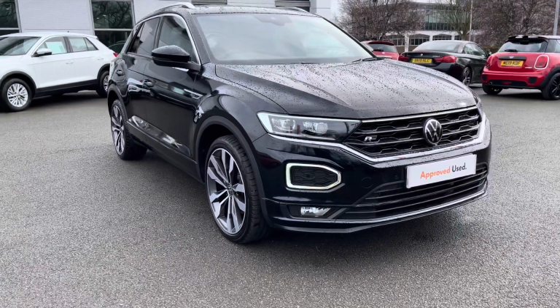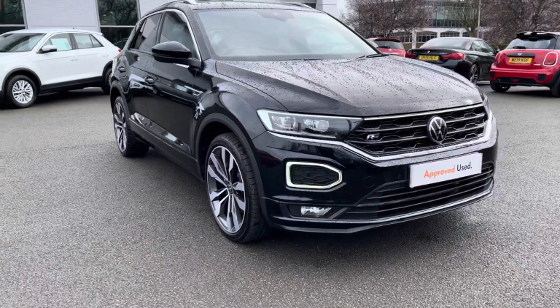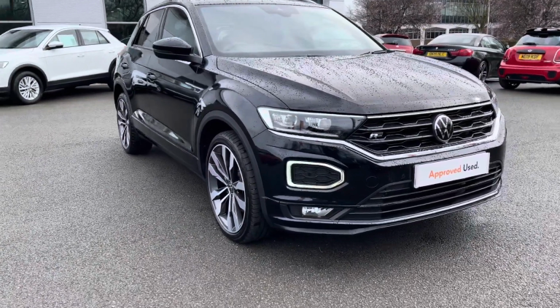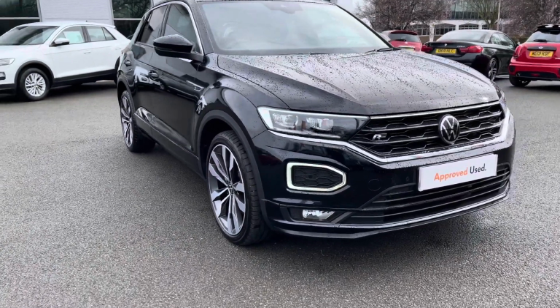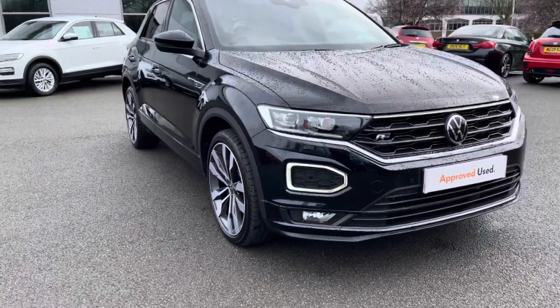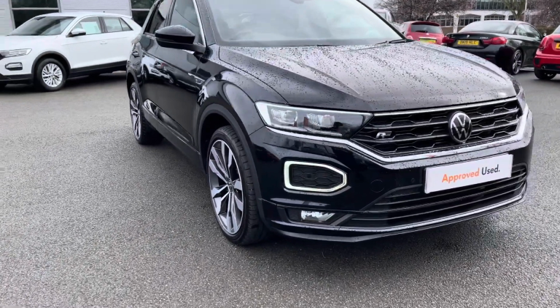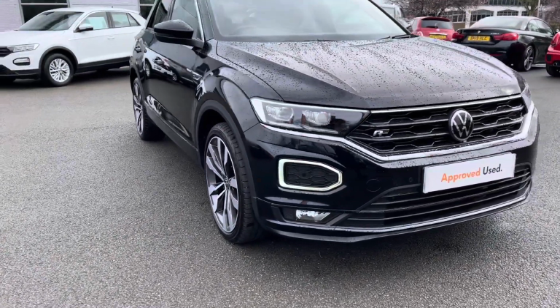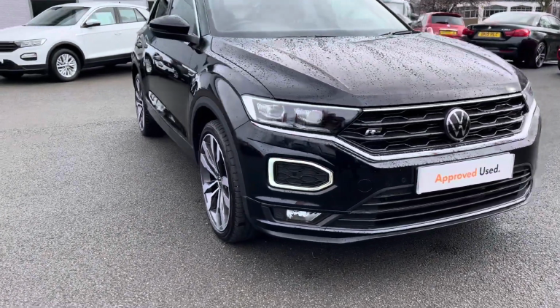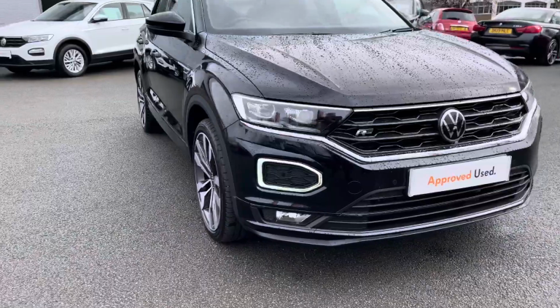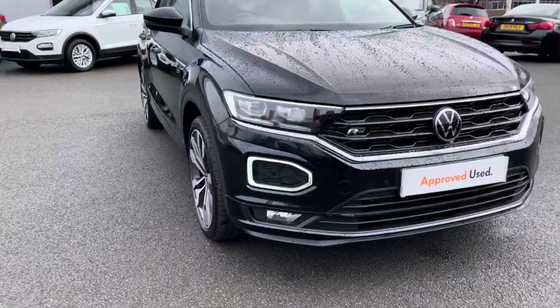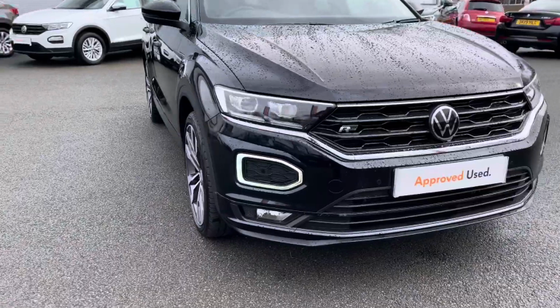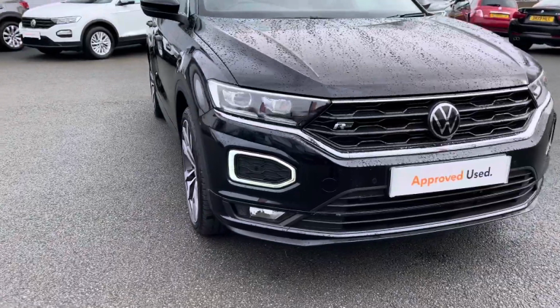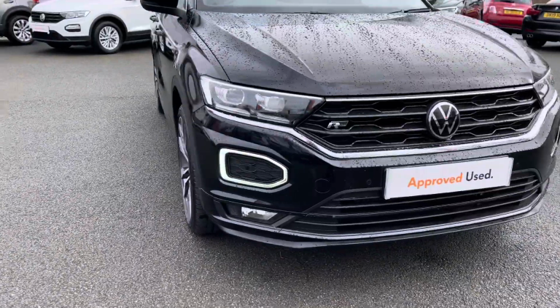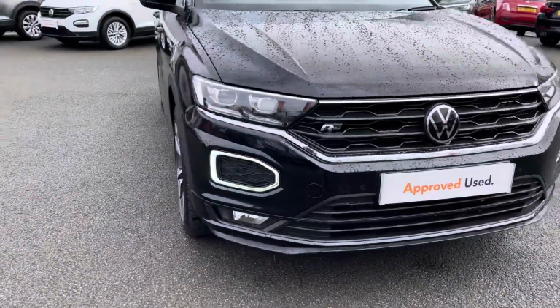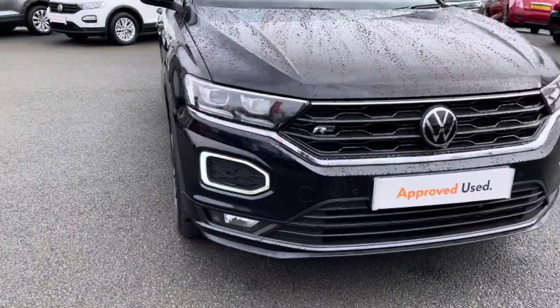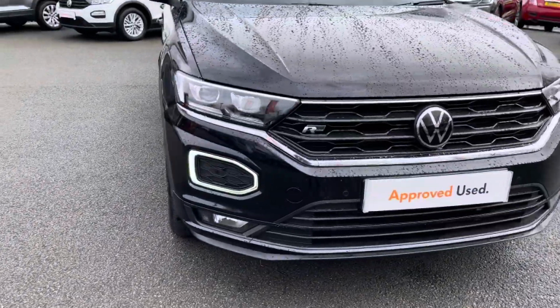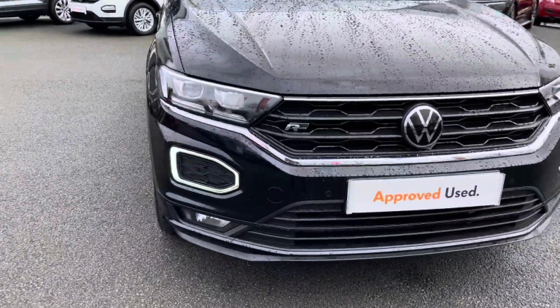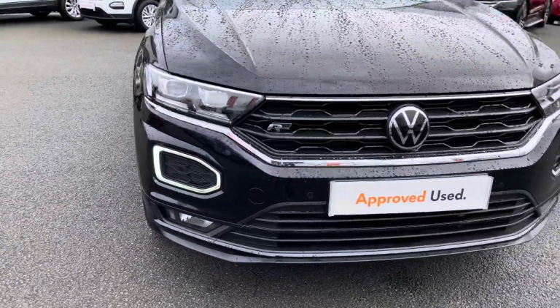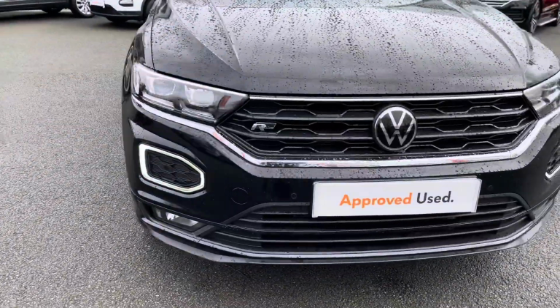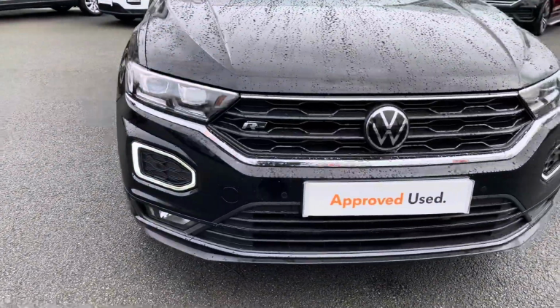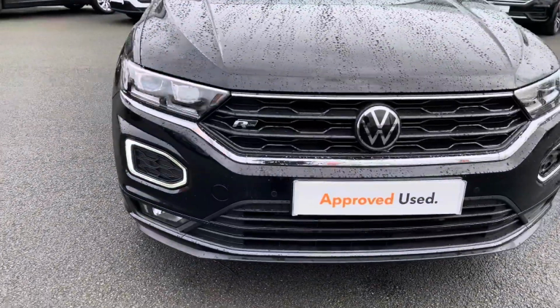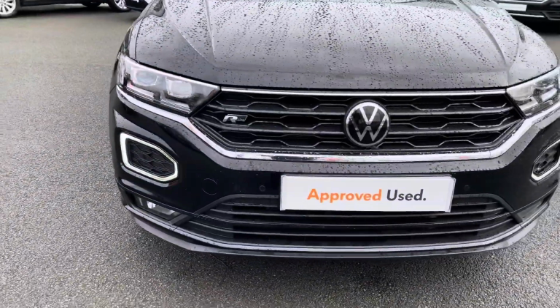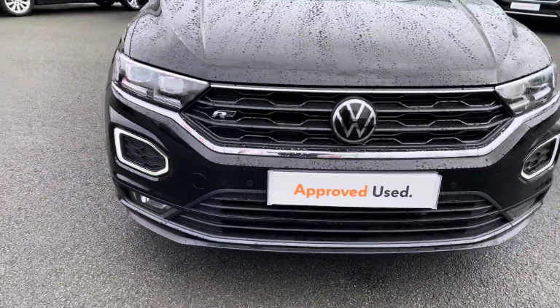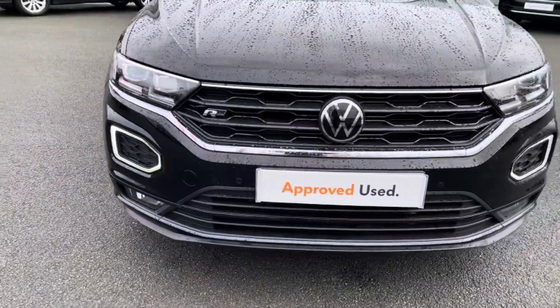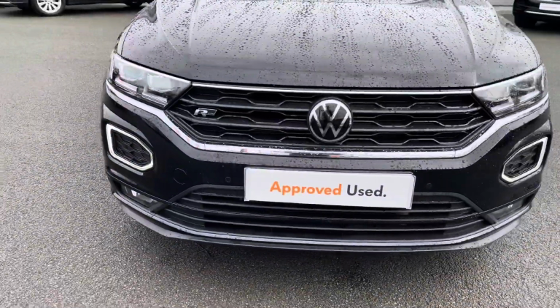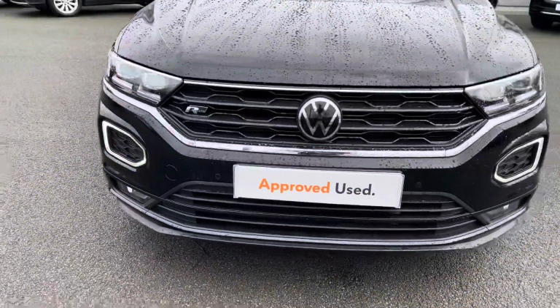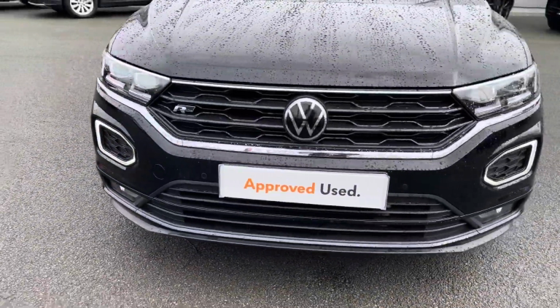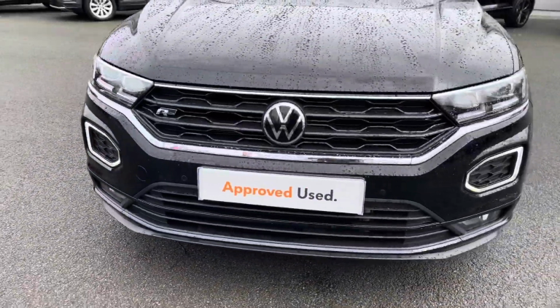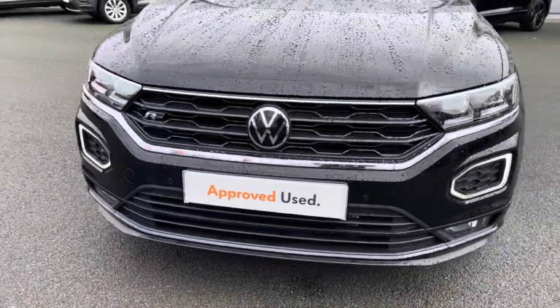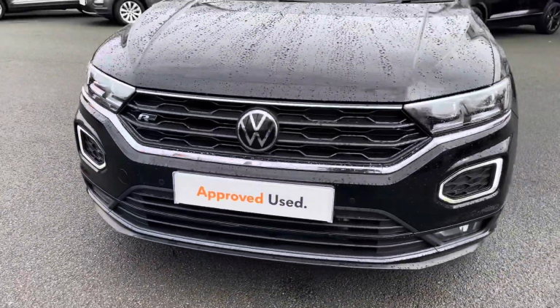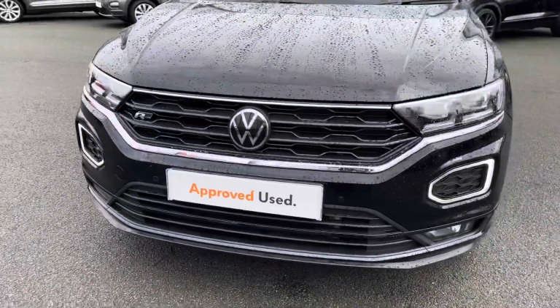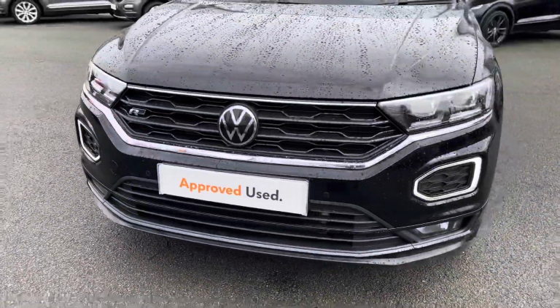As part of the approval scheme on this car, you will get your 2 years warranty, 2 years roadside assistance, 2 years MOT cover and much more.